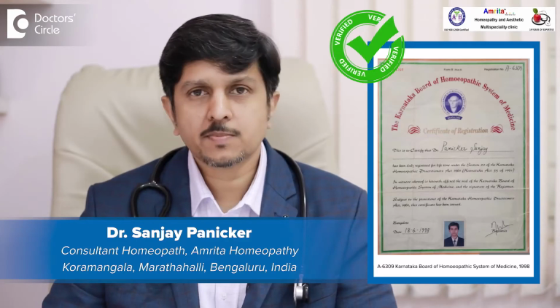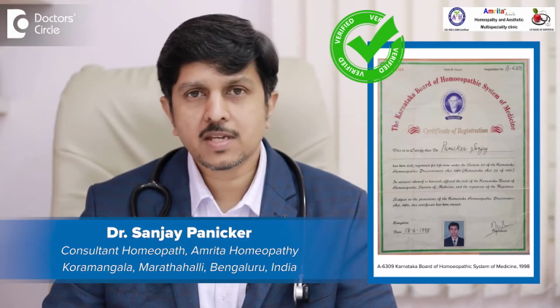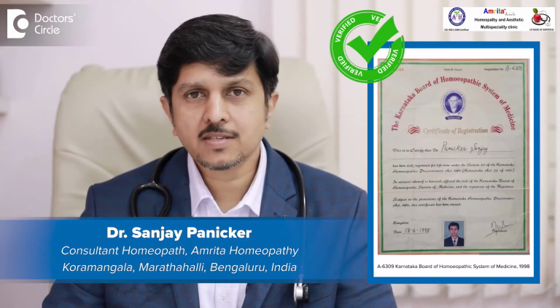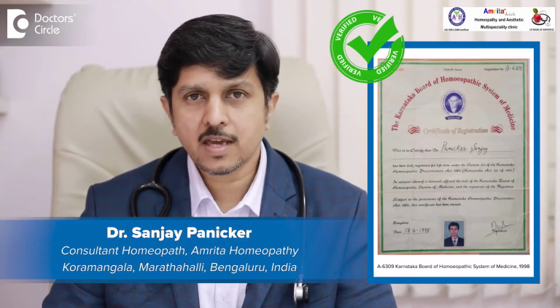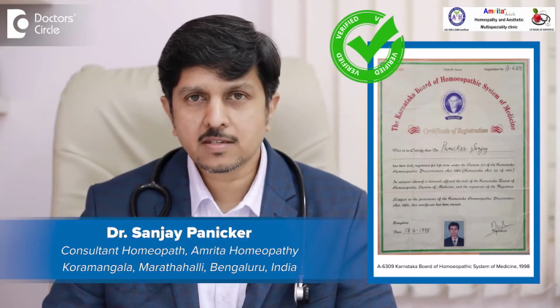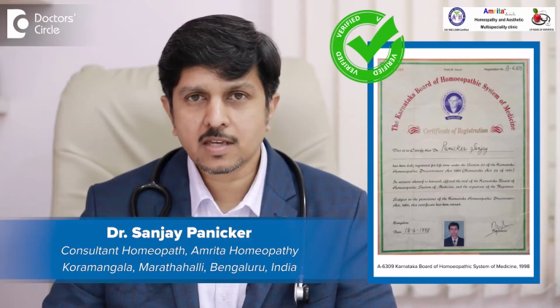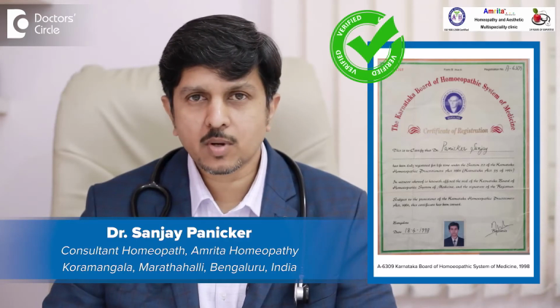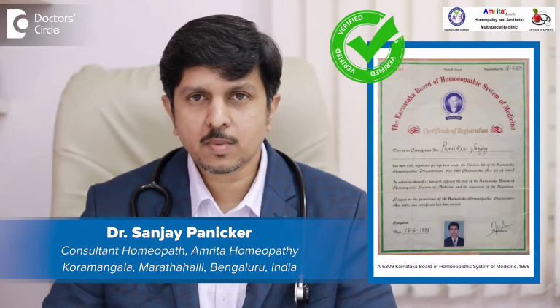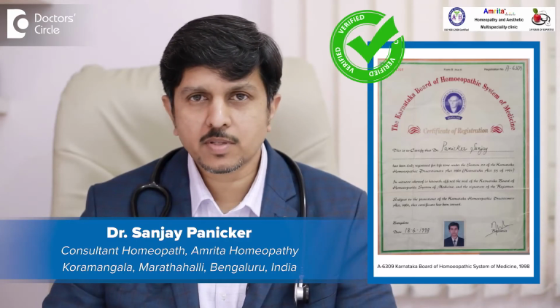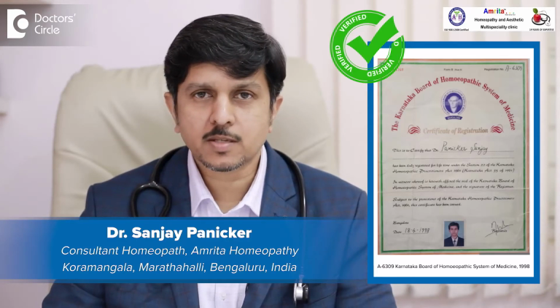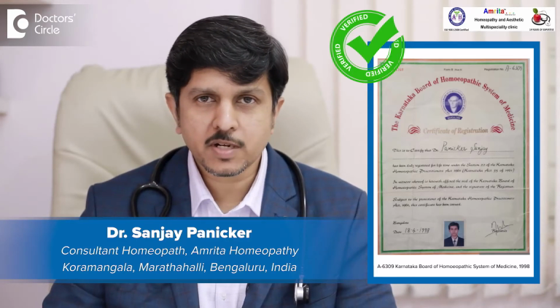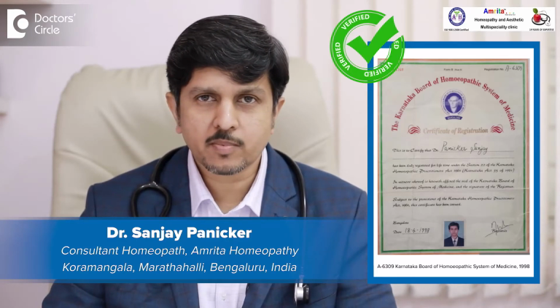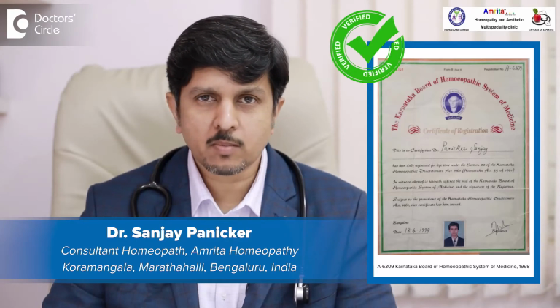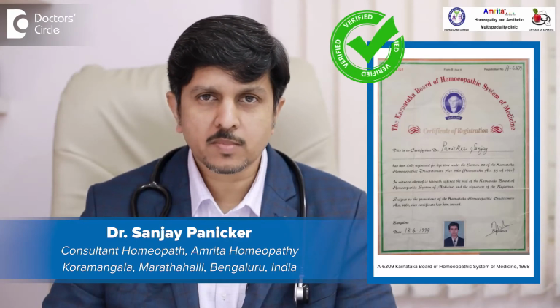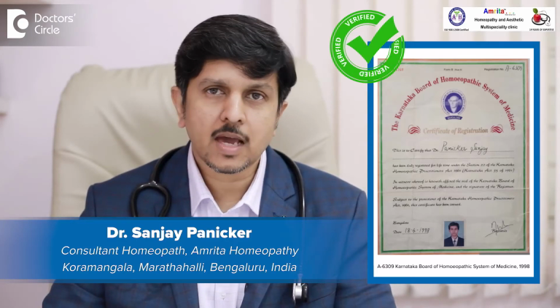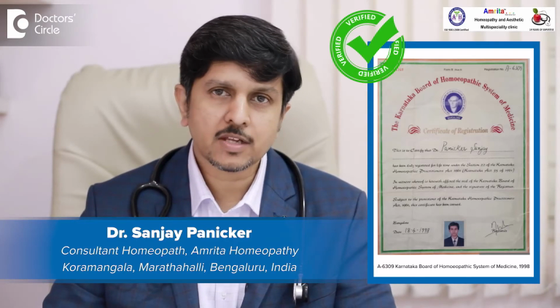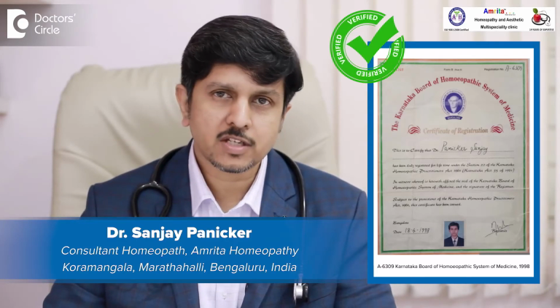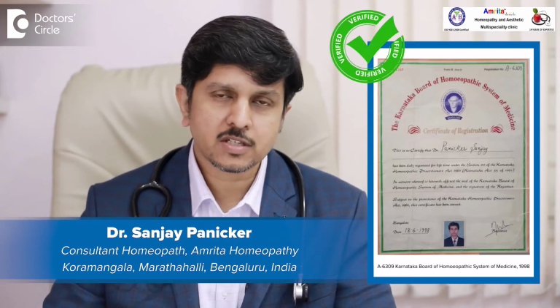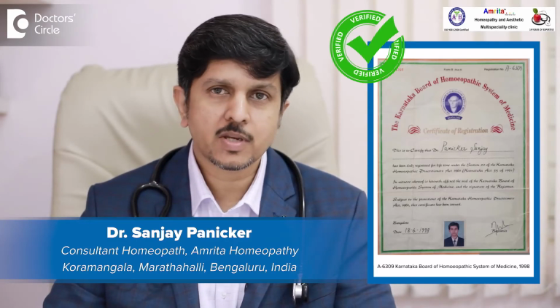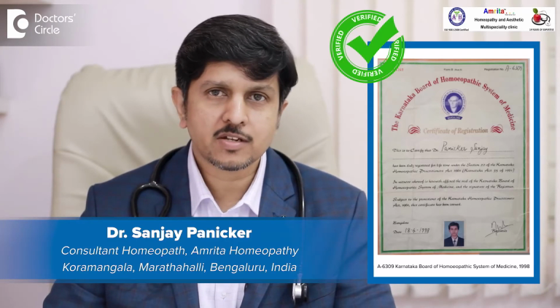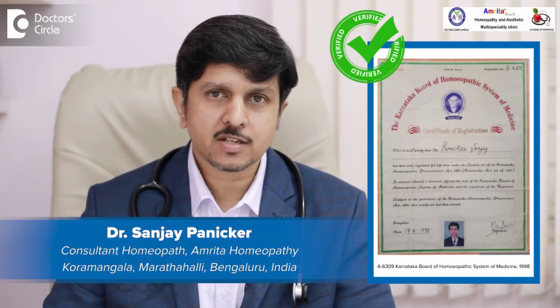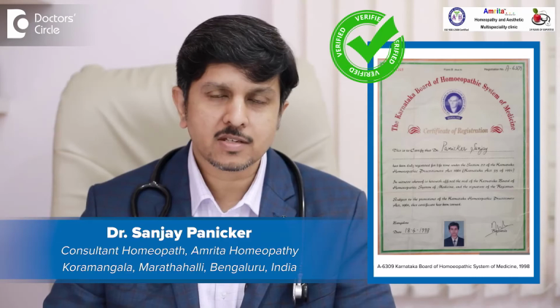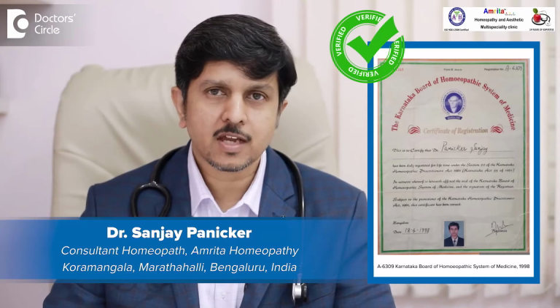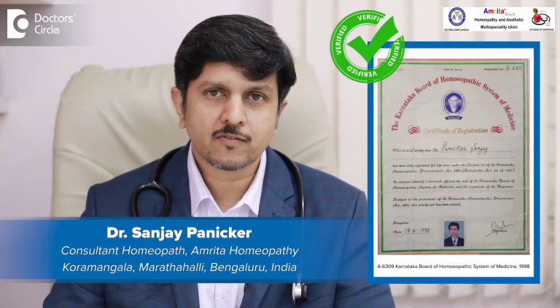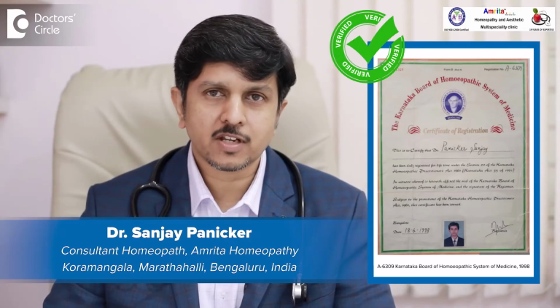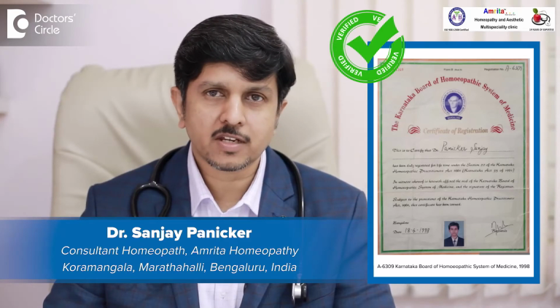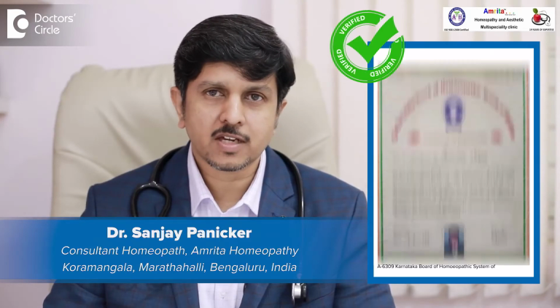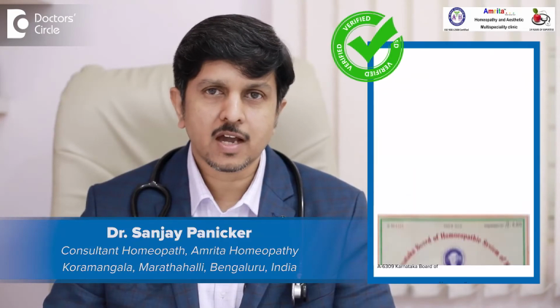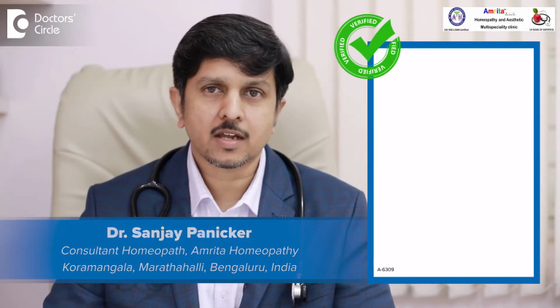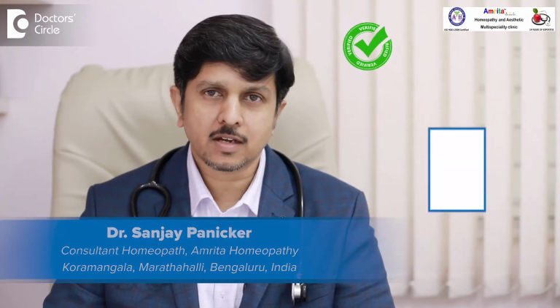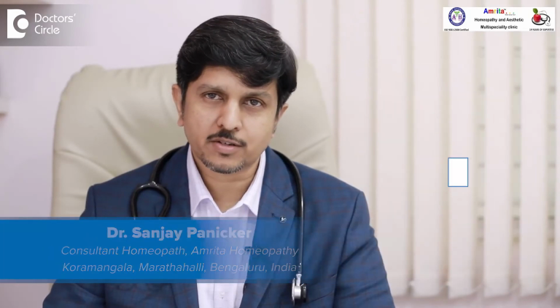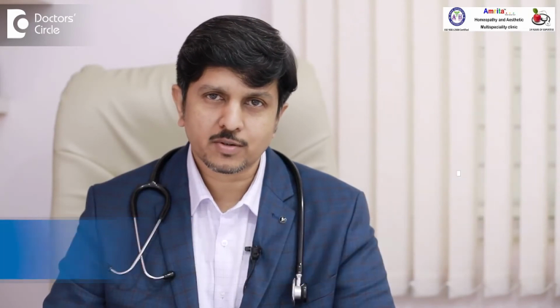We specialize in hair and skin problems, respiratory problems, allergies, pediatrics, infertility, and gallstones.